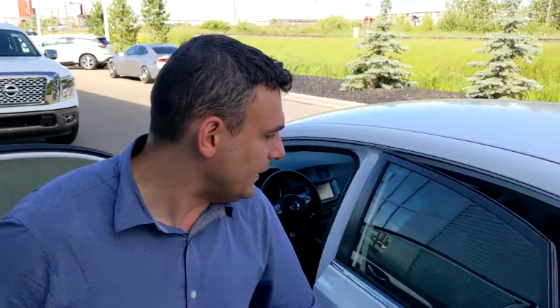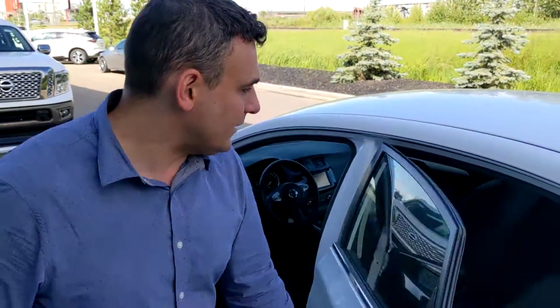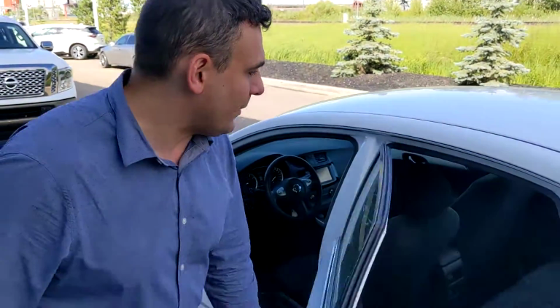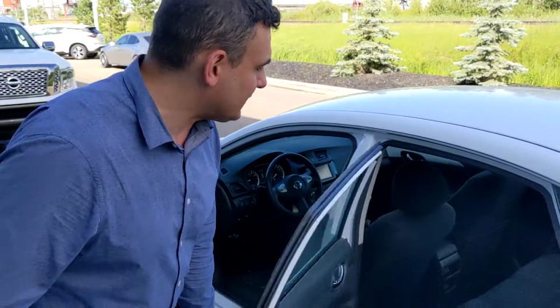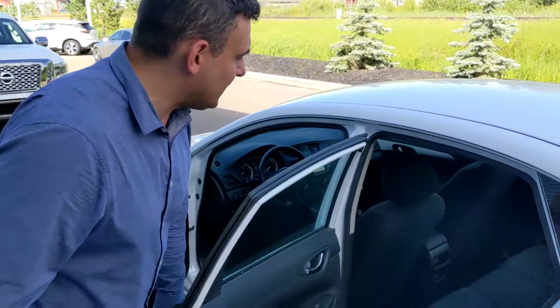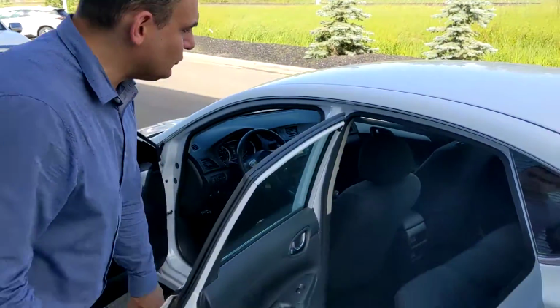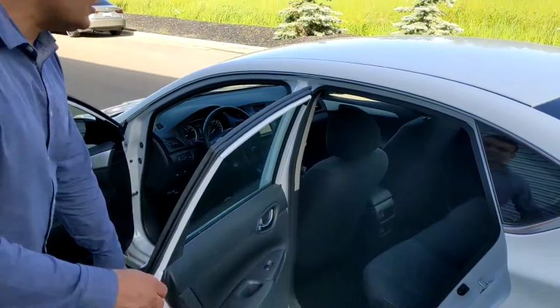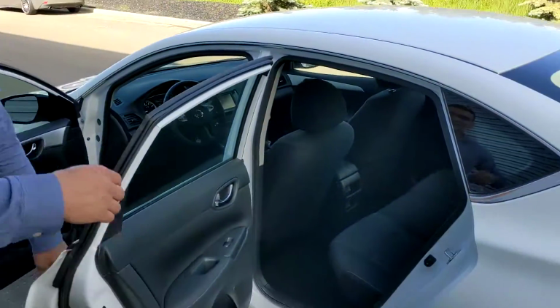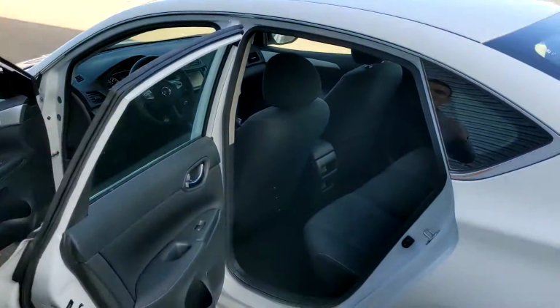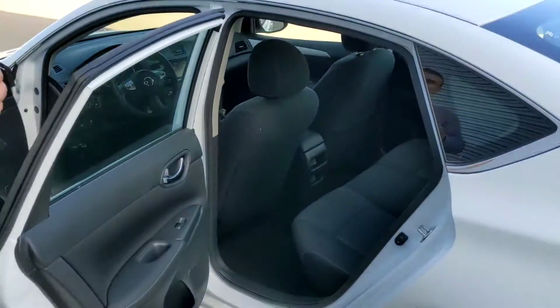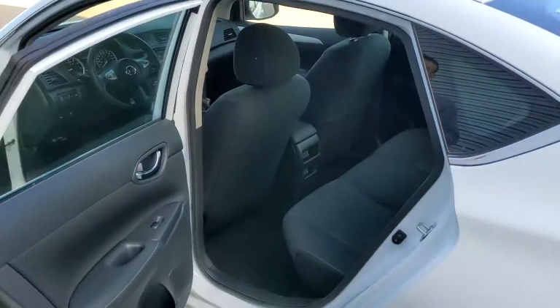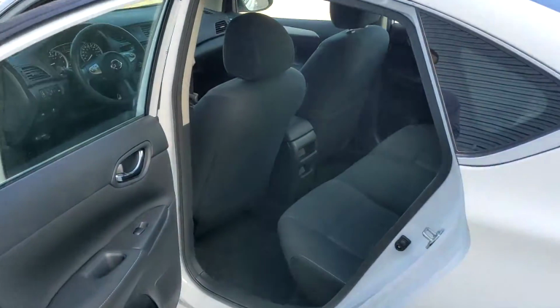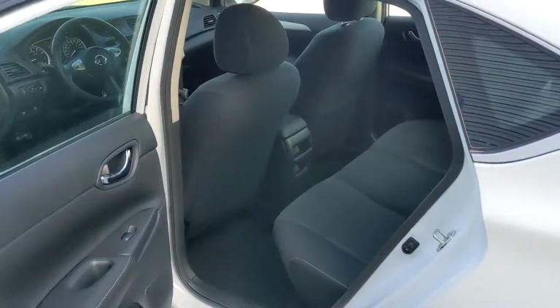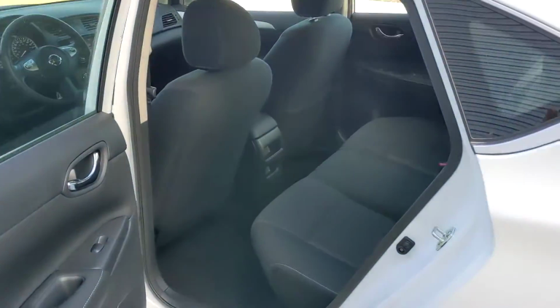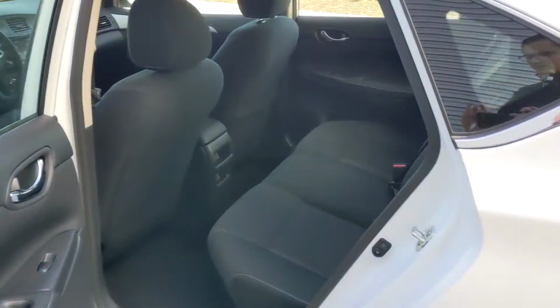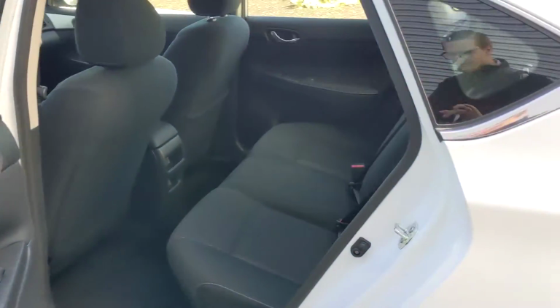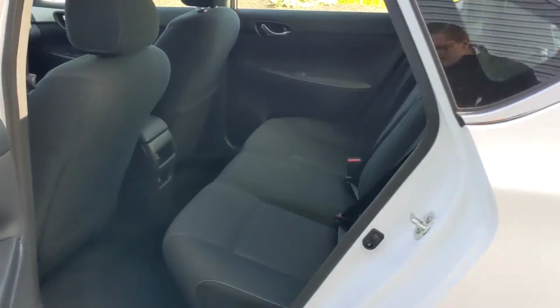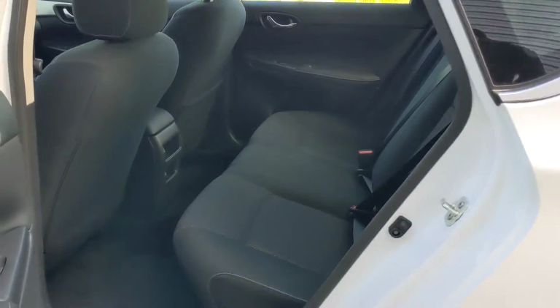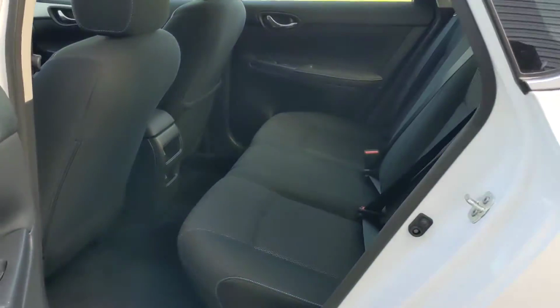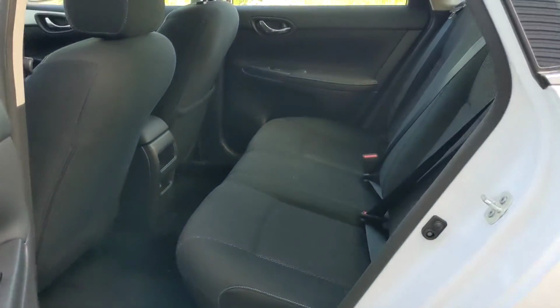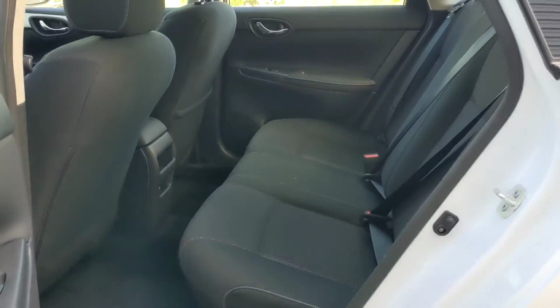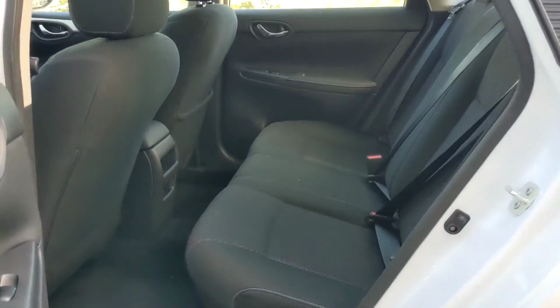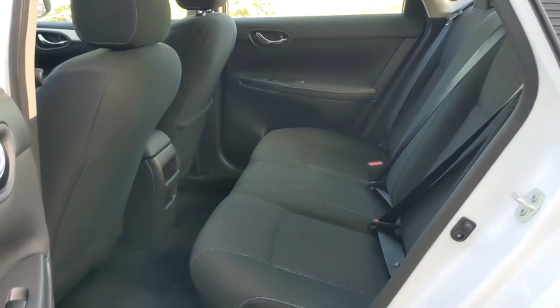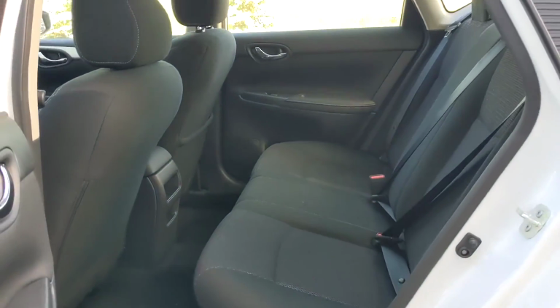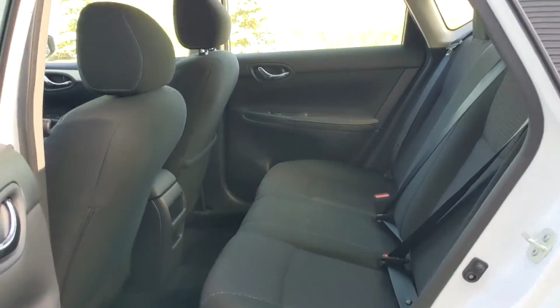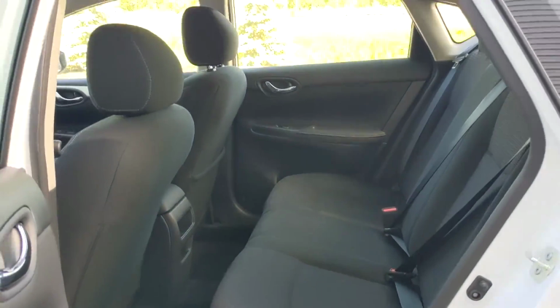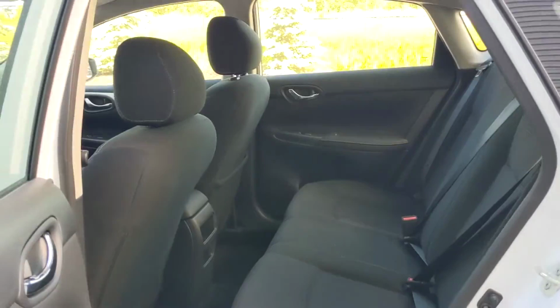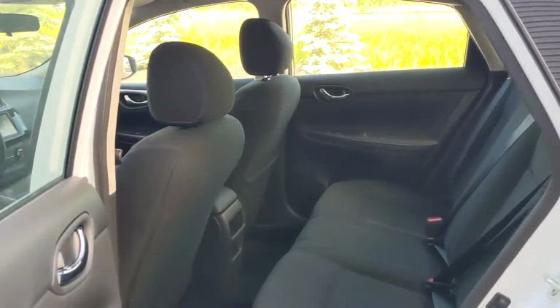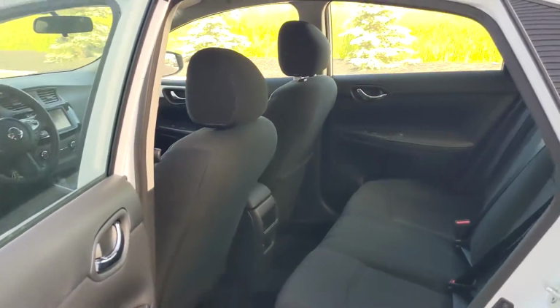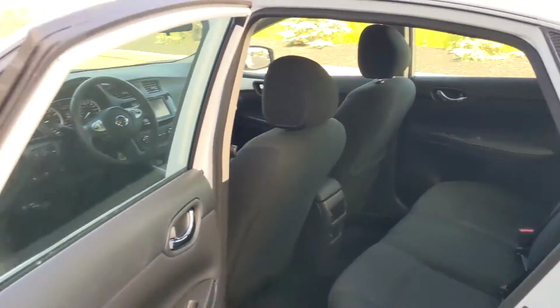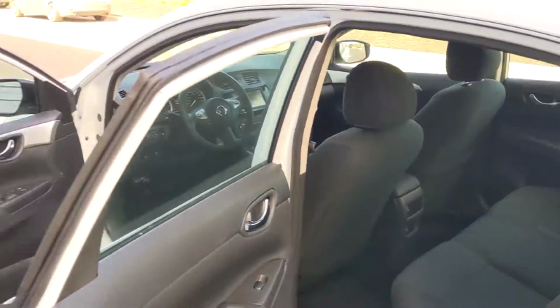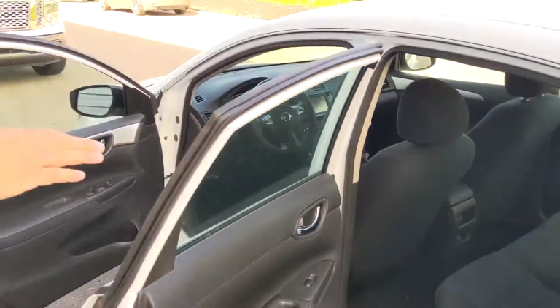And in the back seat, as you can see, plenty of room back here for your passengers to be quite comfortable on a long road trip.